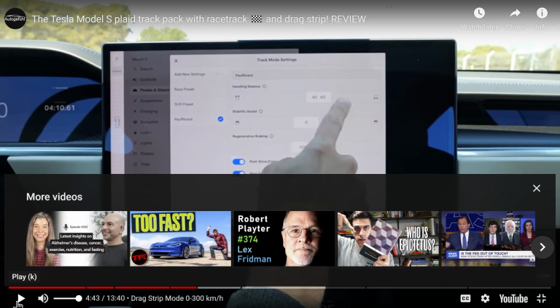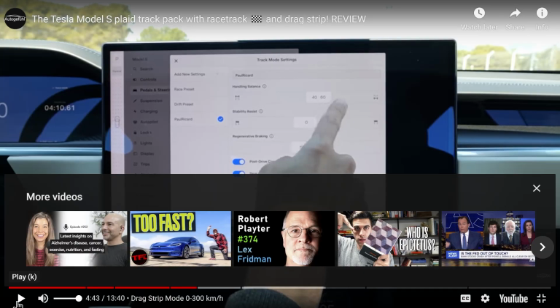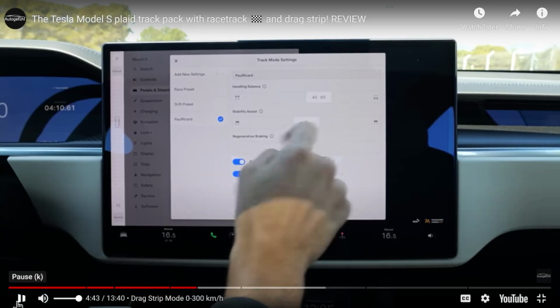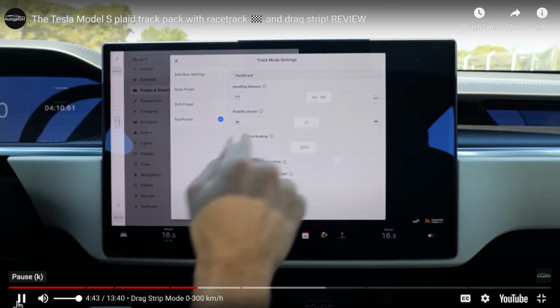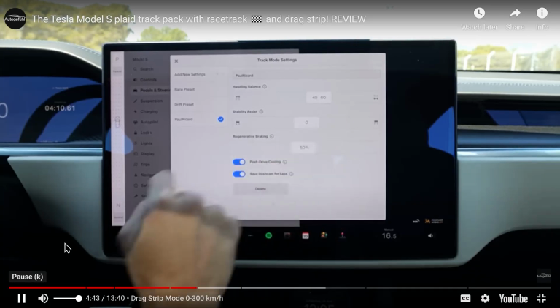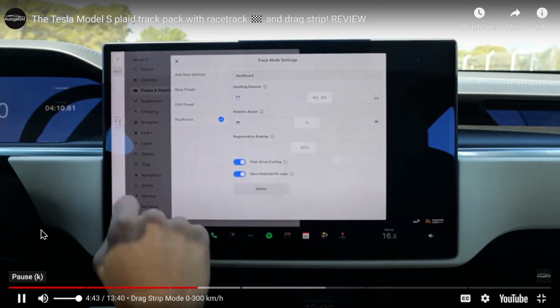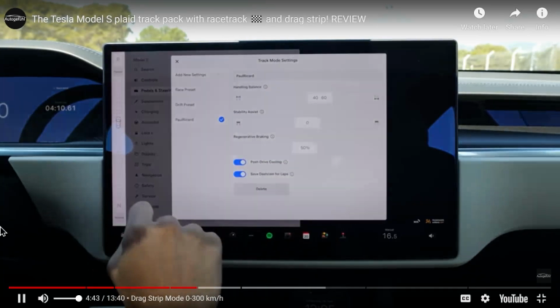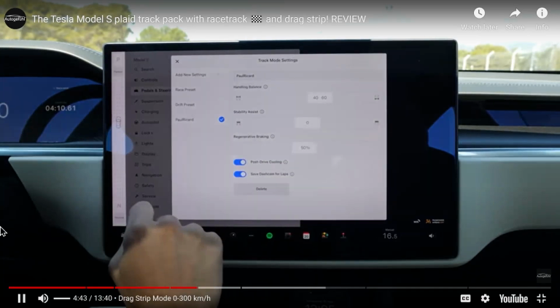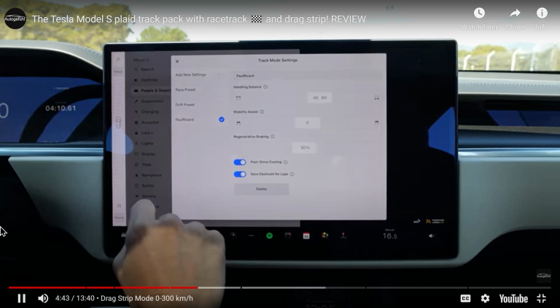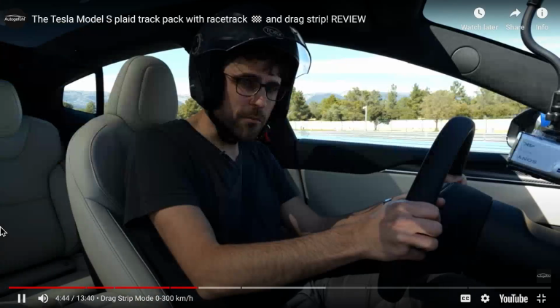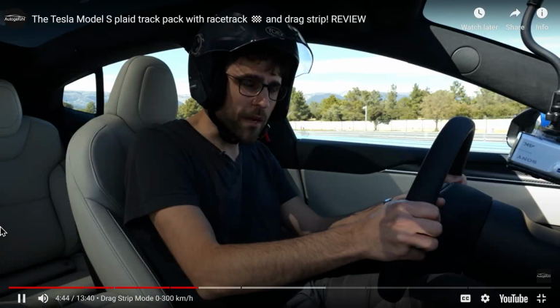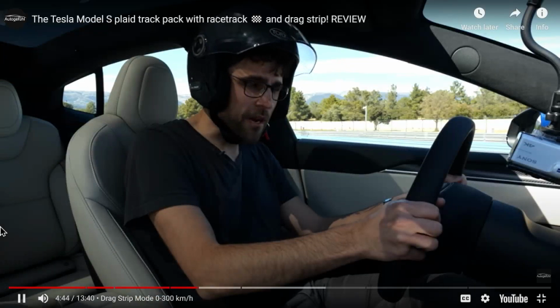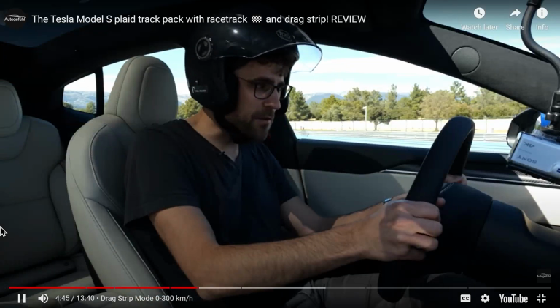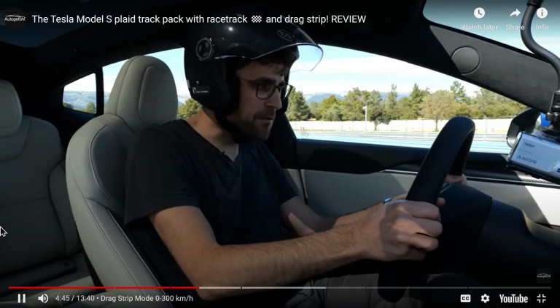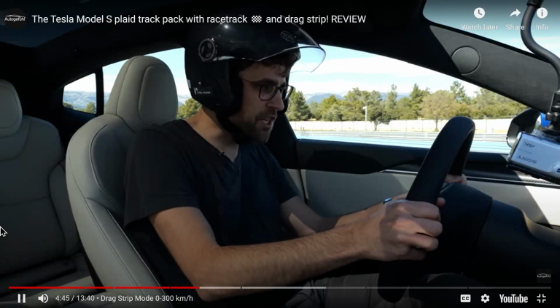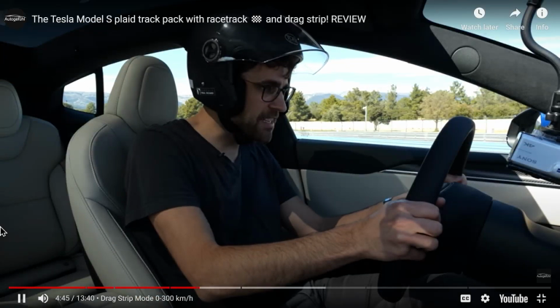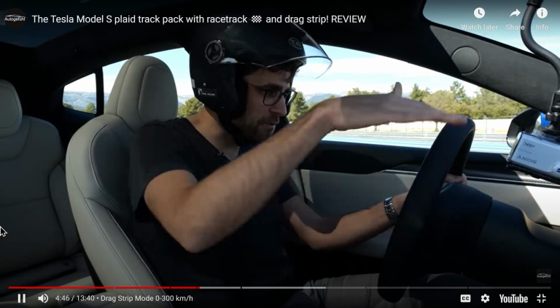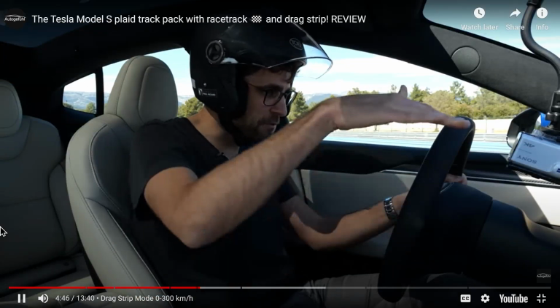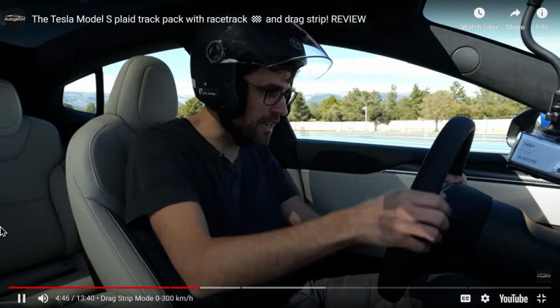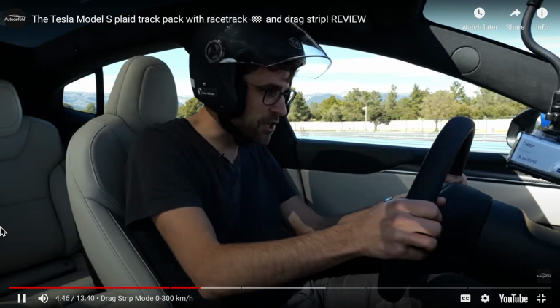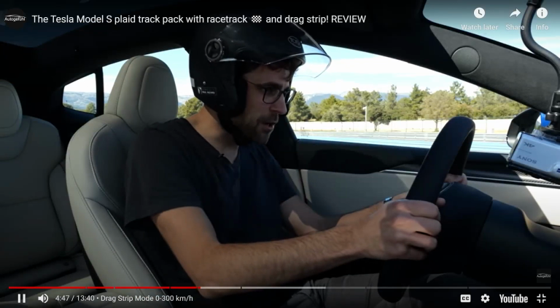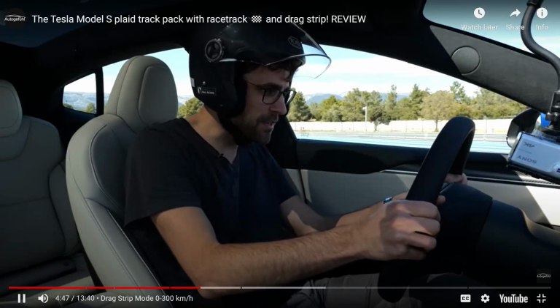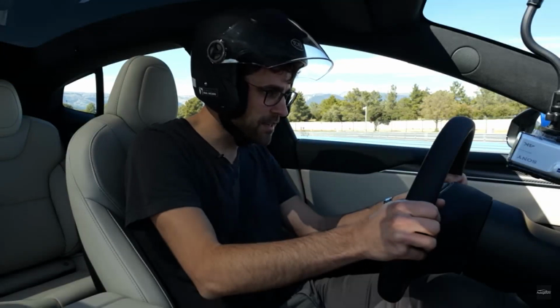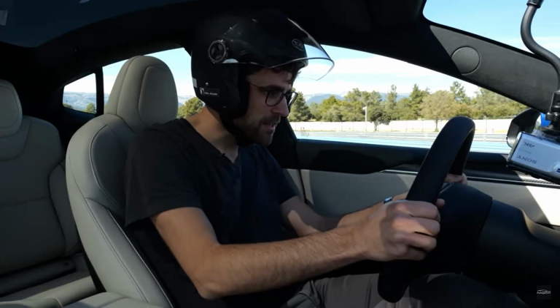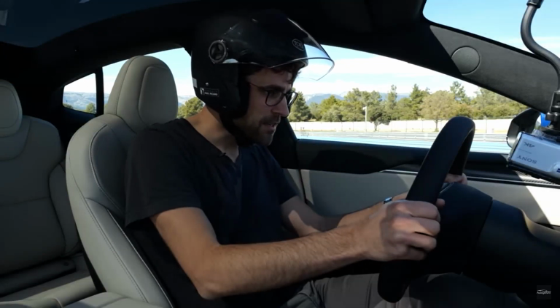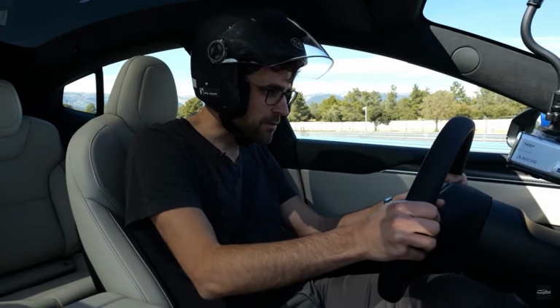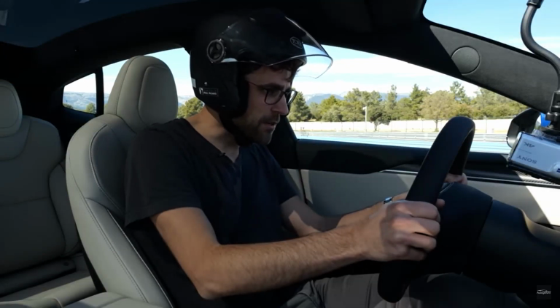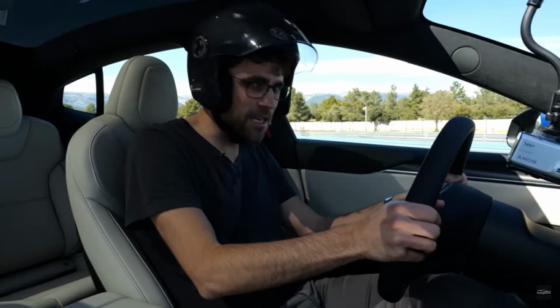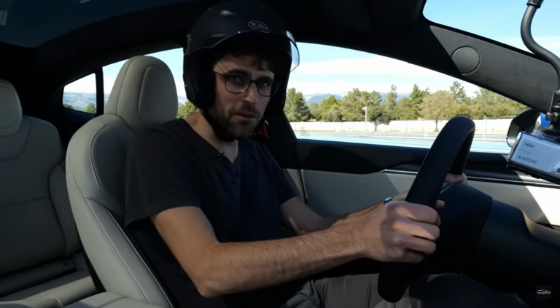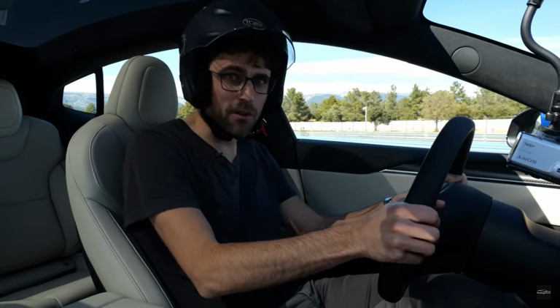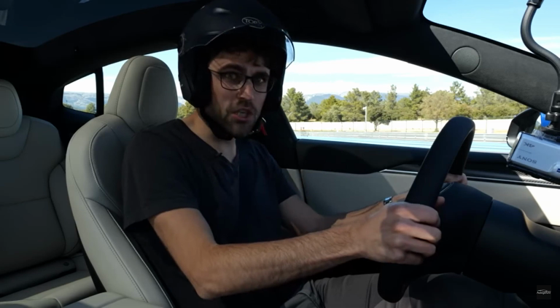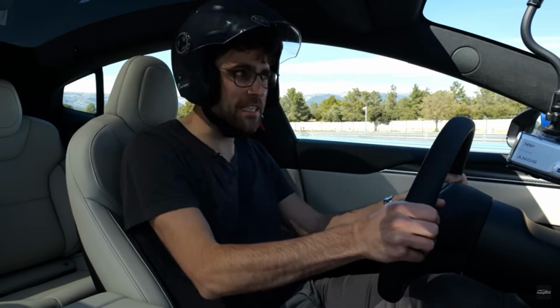Preparing for the cheetah stance — the front end lowers. Preparing... ready to launch. Let's go.